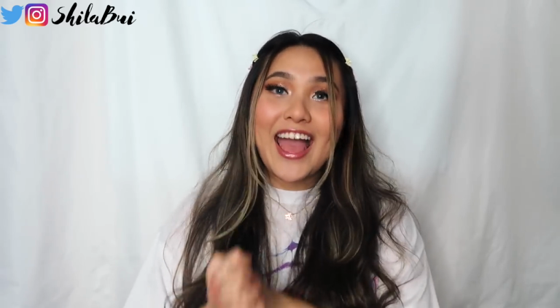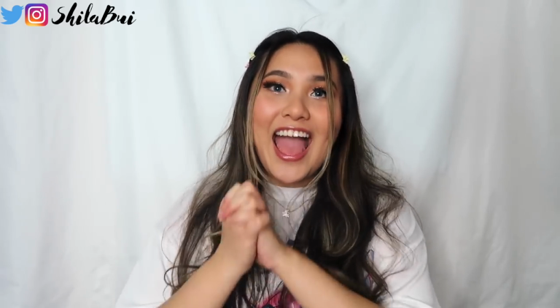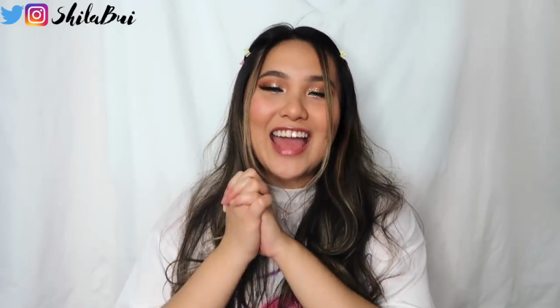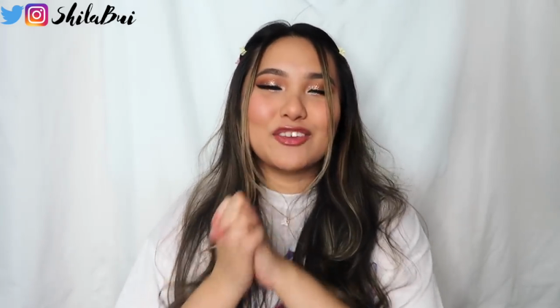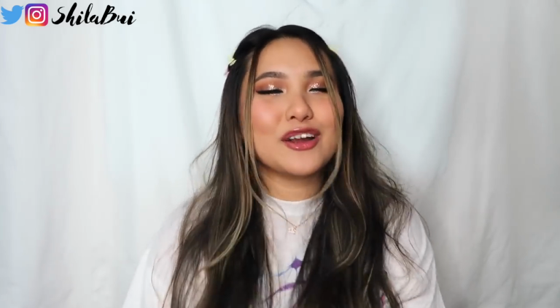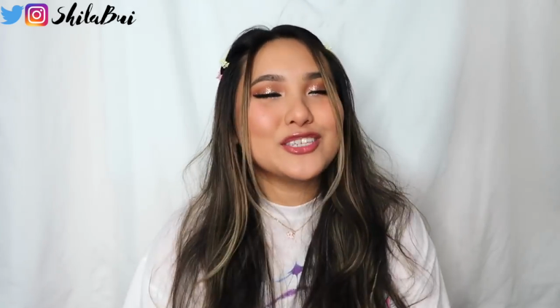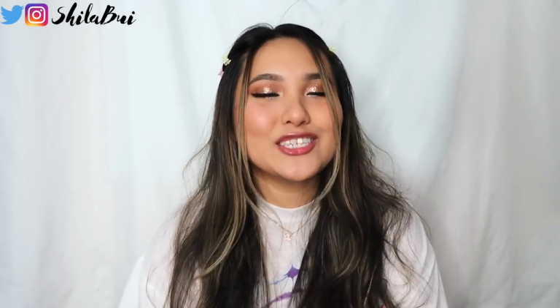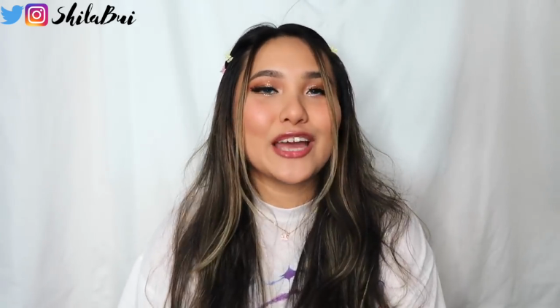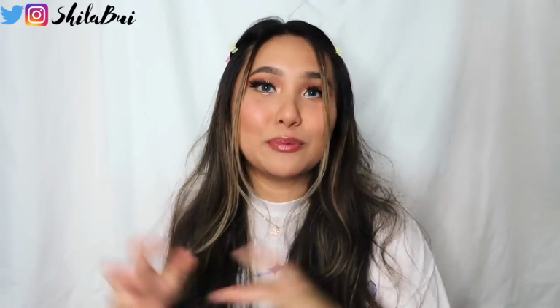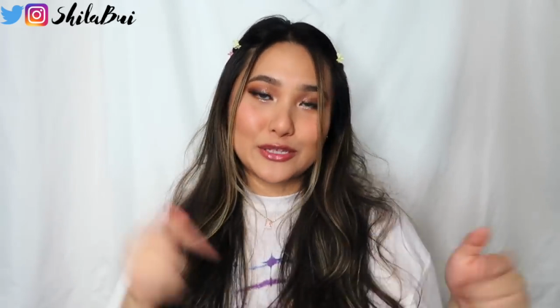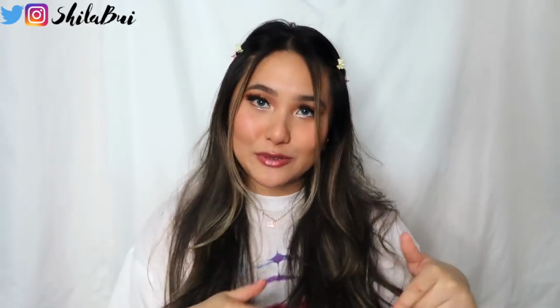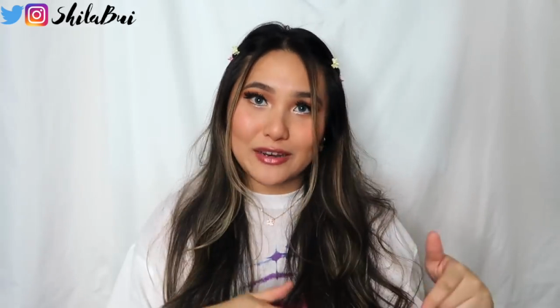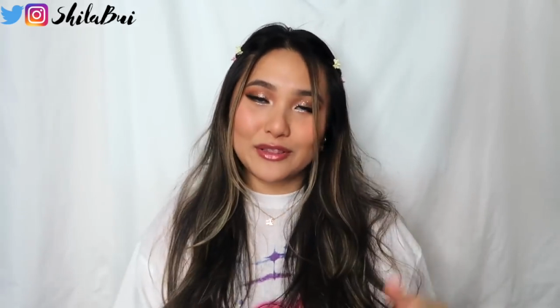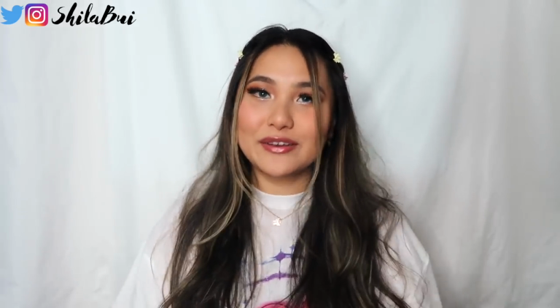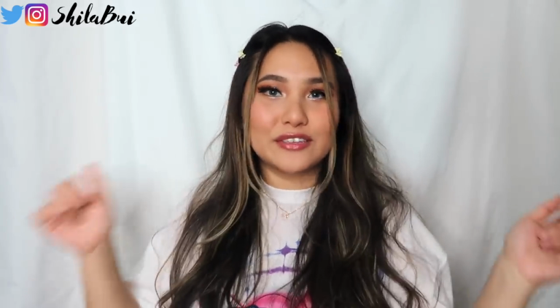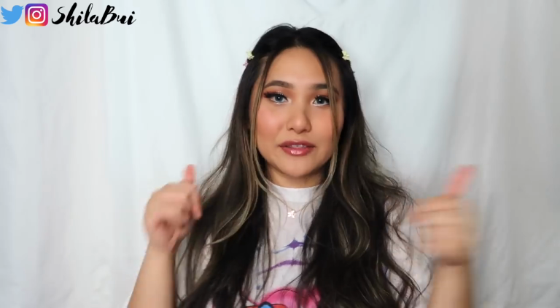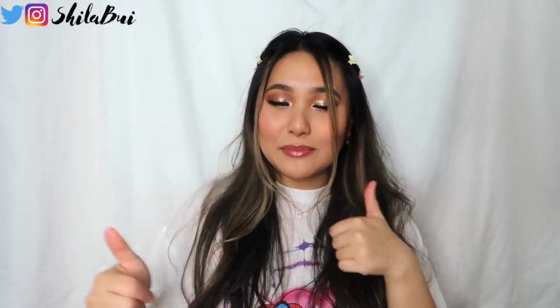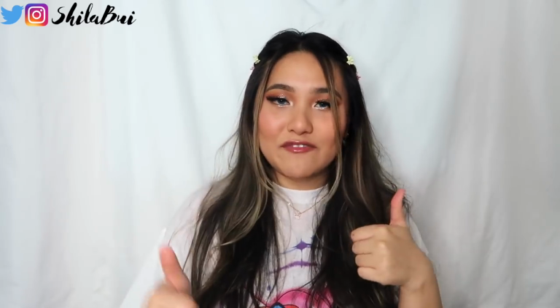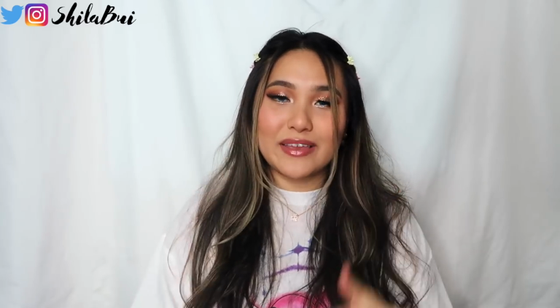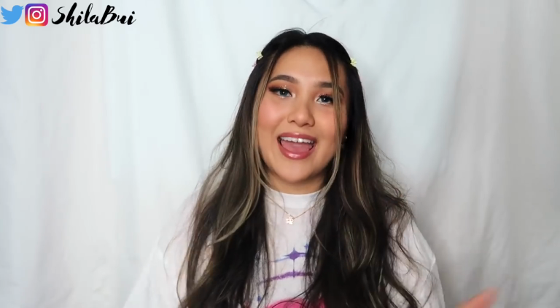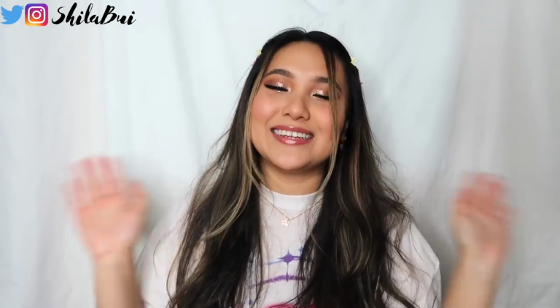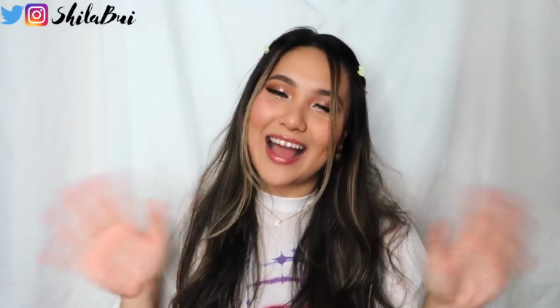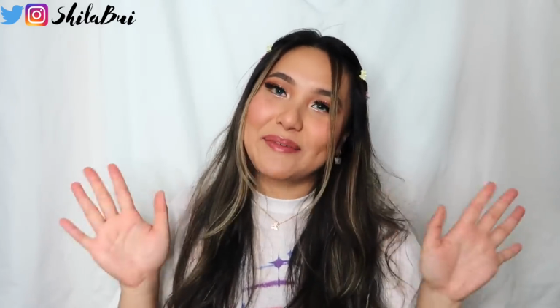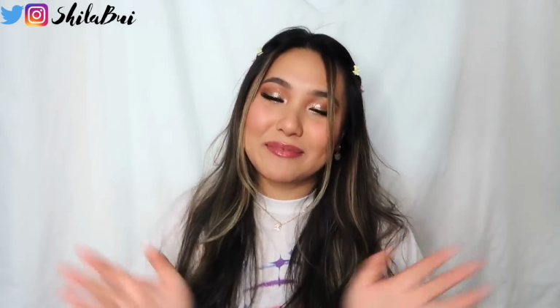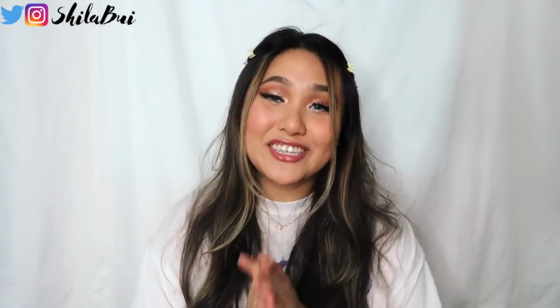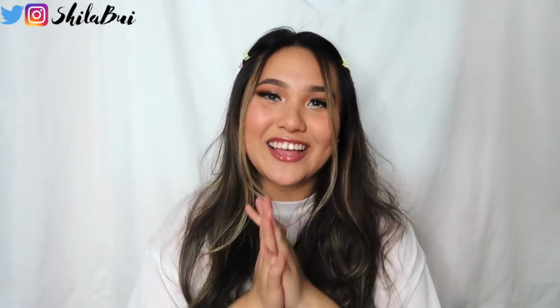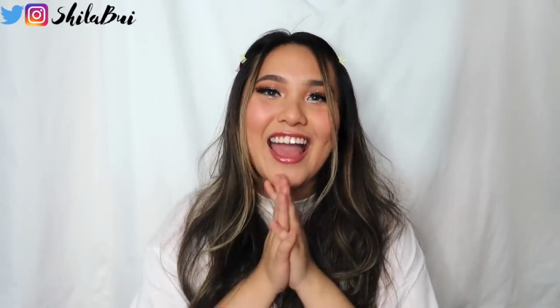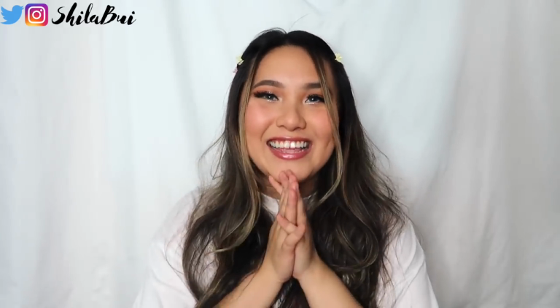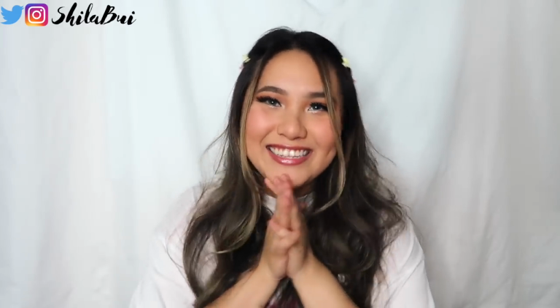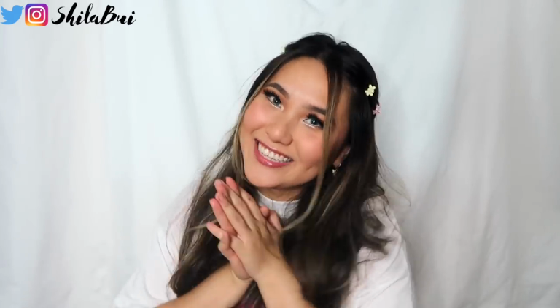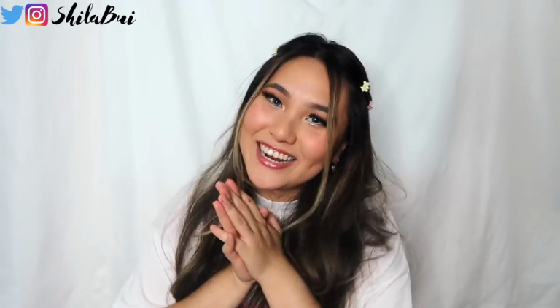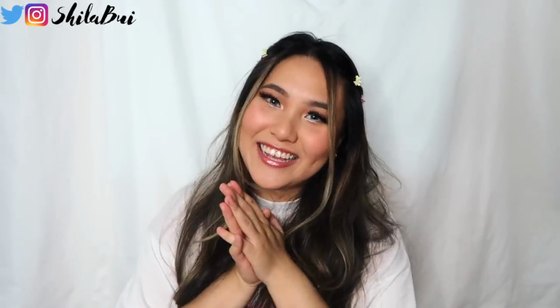And if you are new to this channel, please subscribe down below and give this video a thumbs up. Hi, my name is Sheila and let's get started.